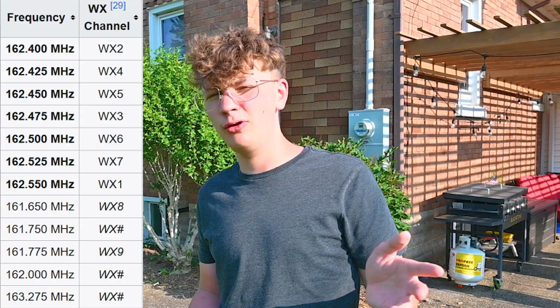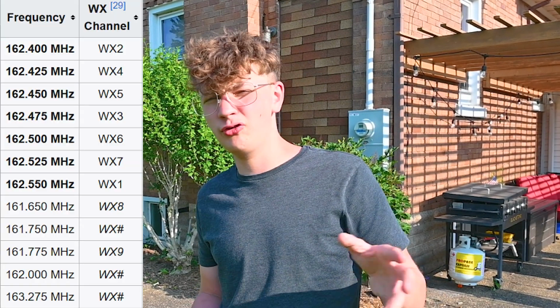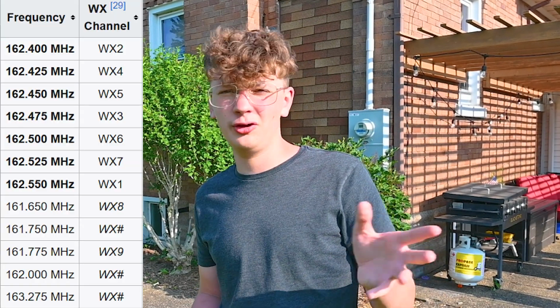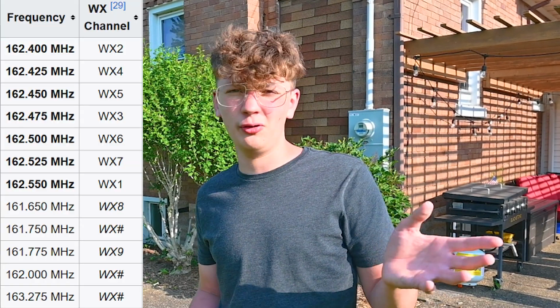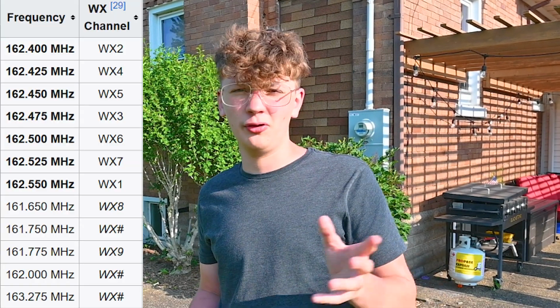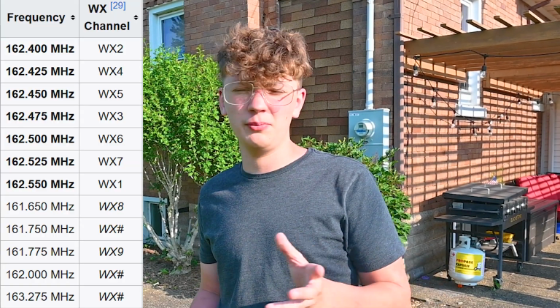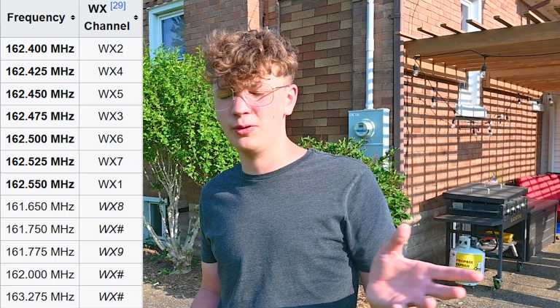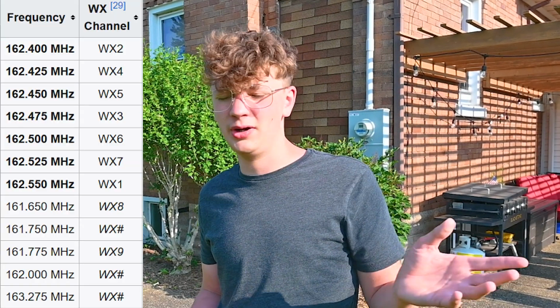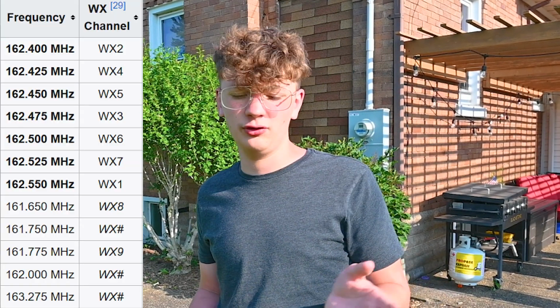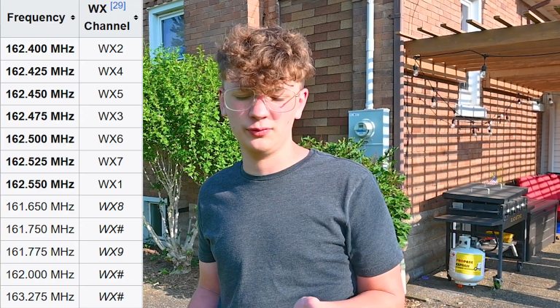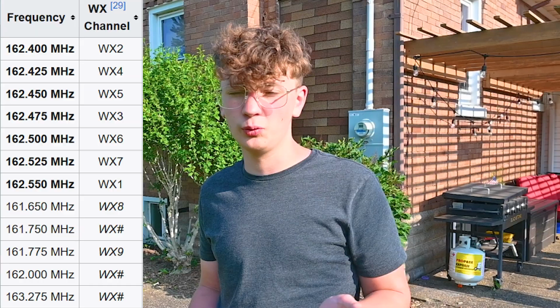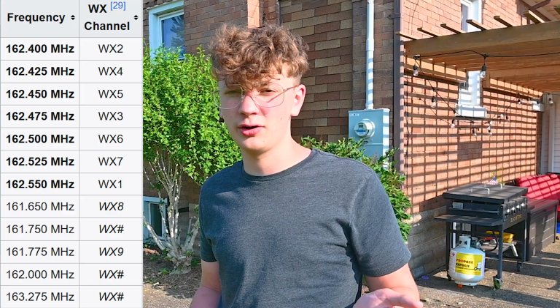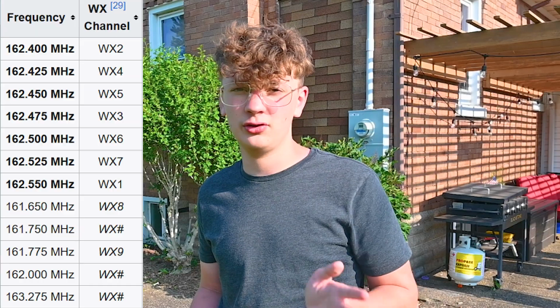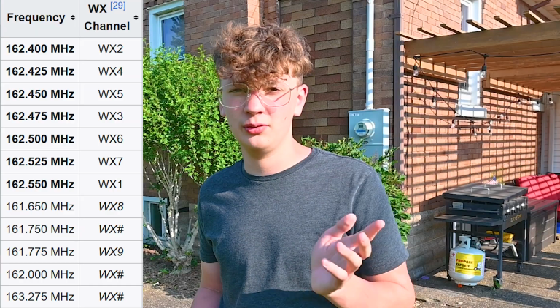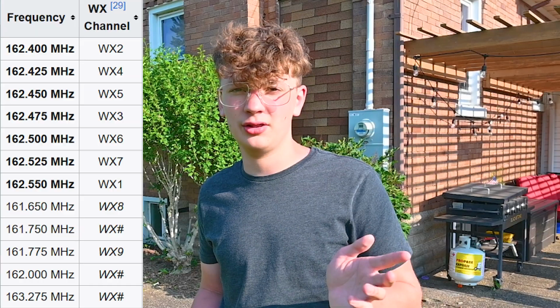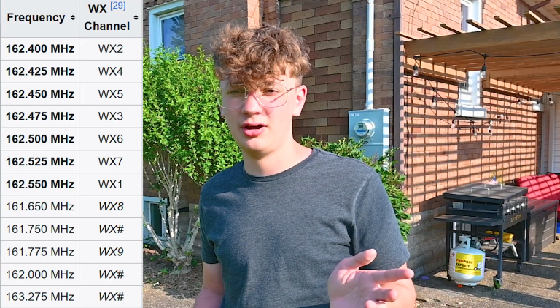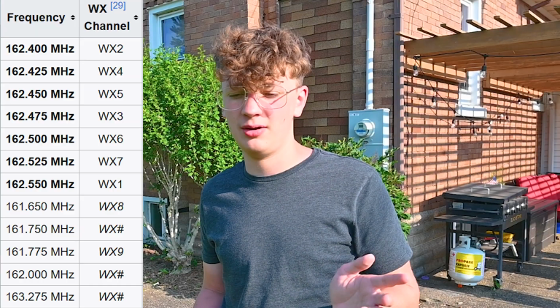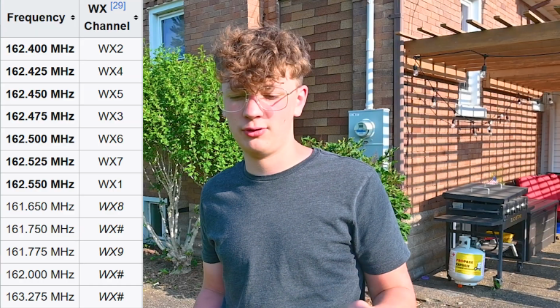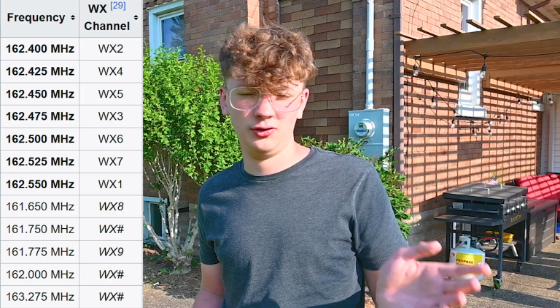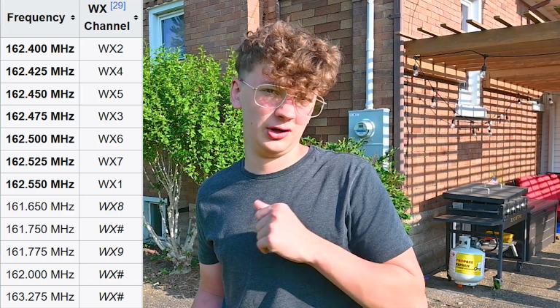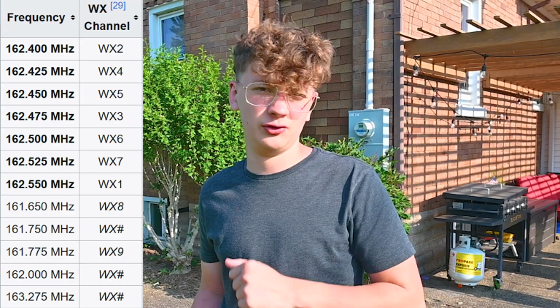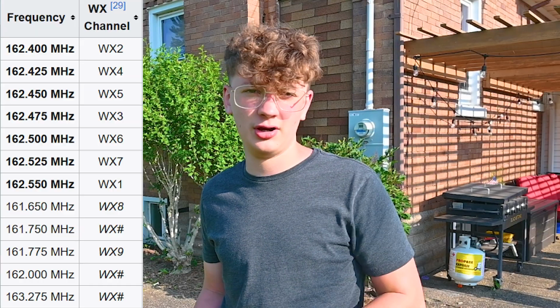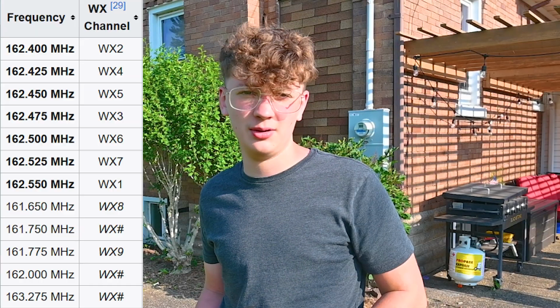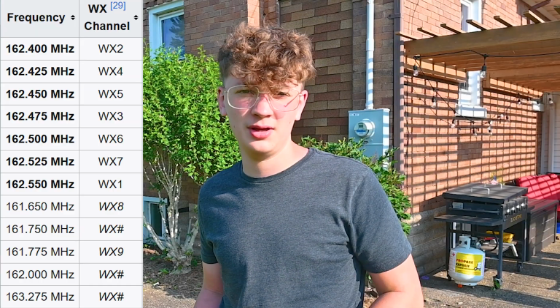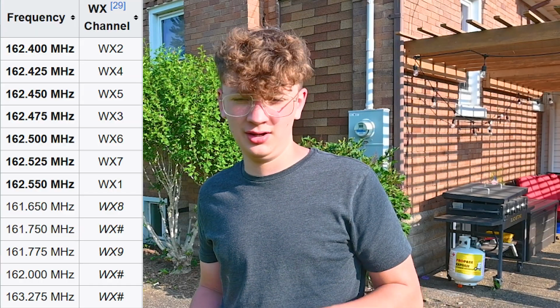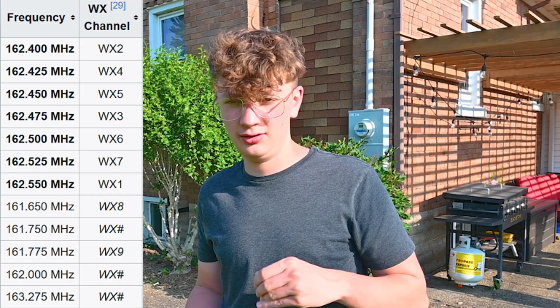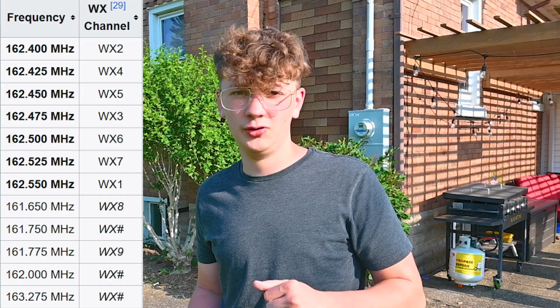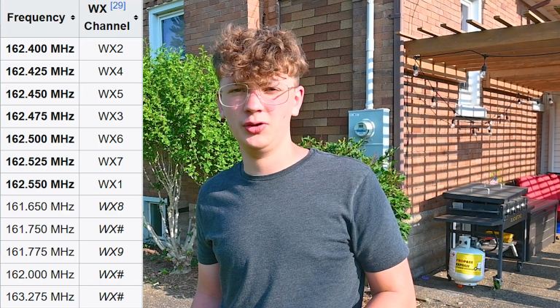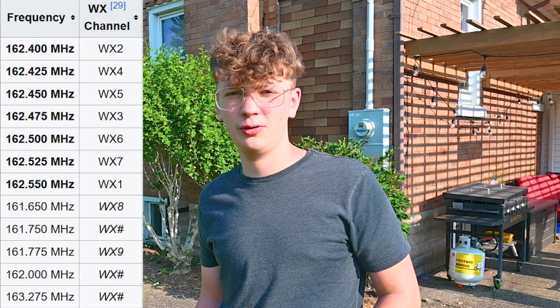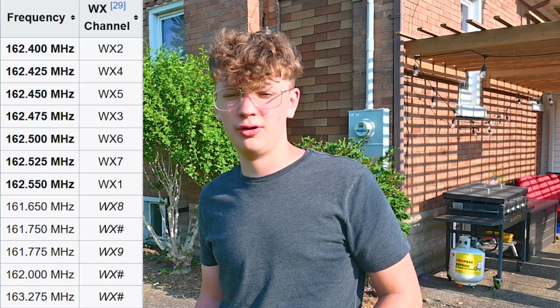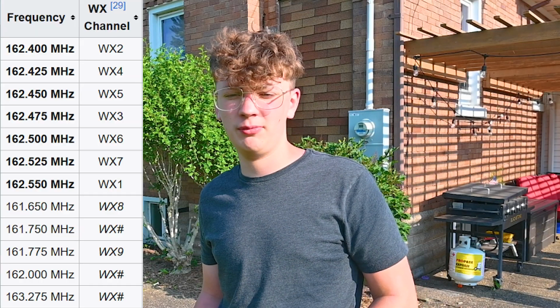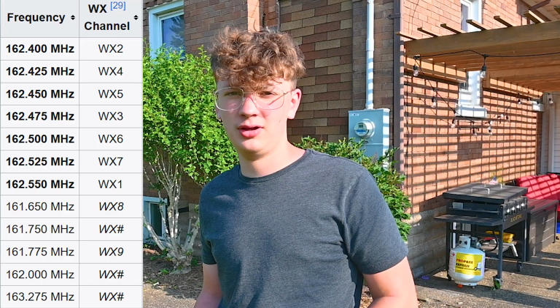You're just going to have to try them all until you find one. Usually you'll only be in range of one or two at a time, so you just gotta try them until you hear something.